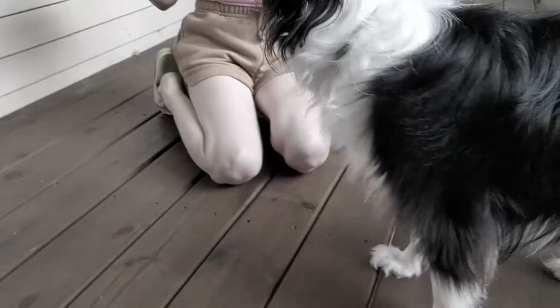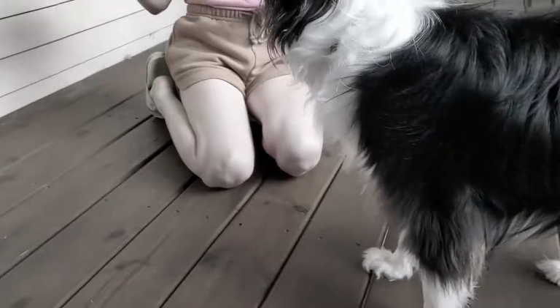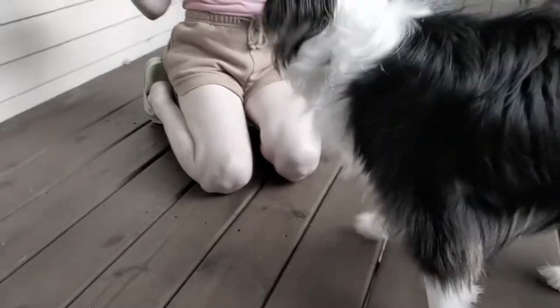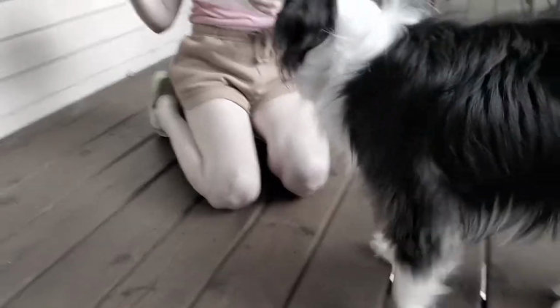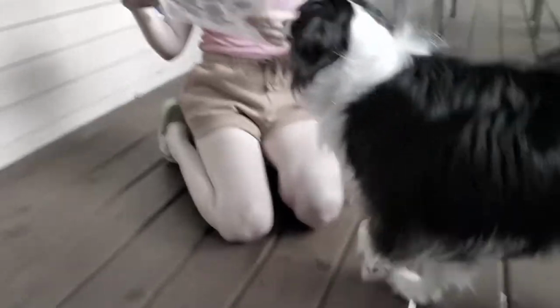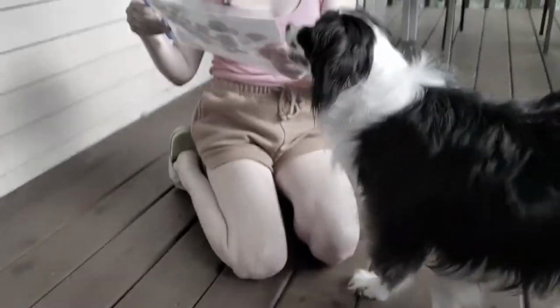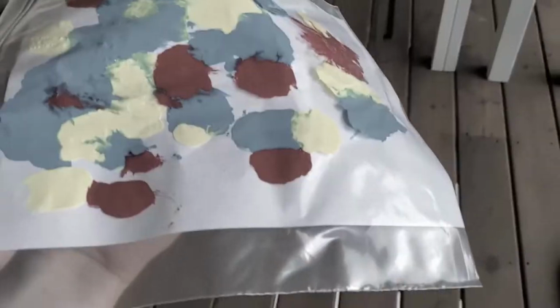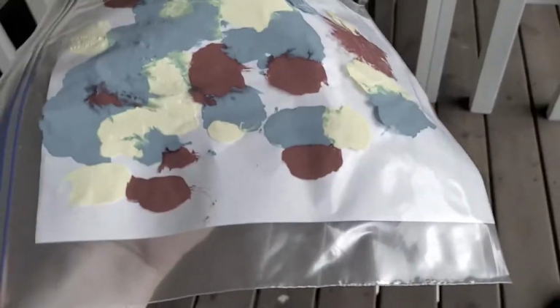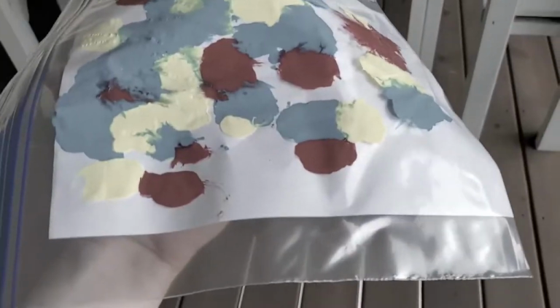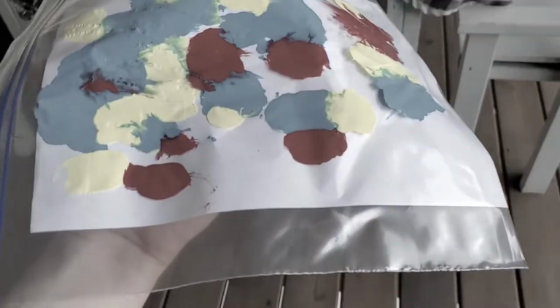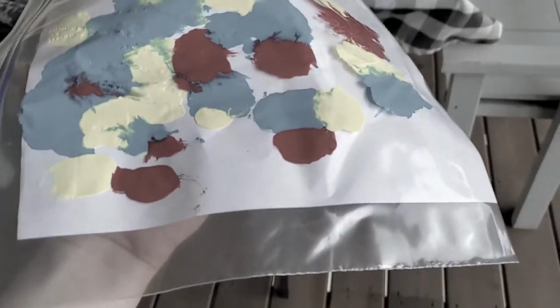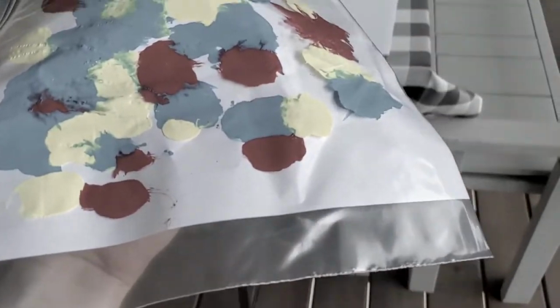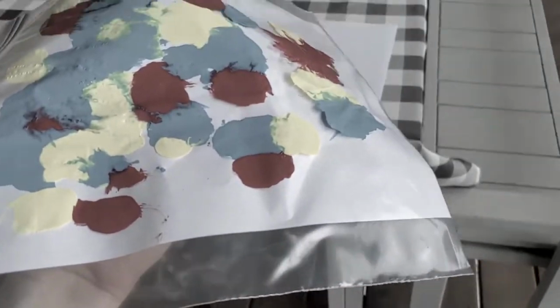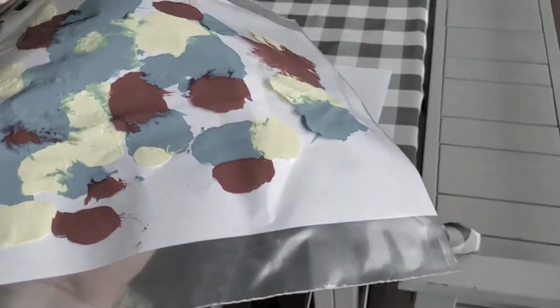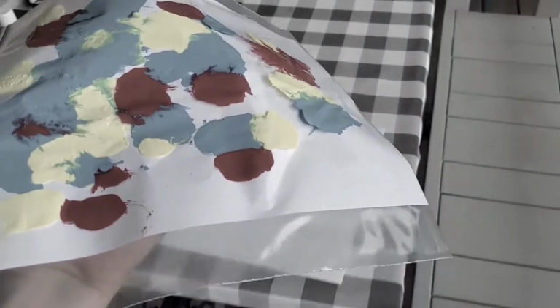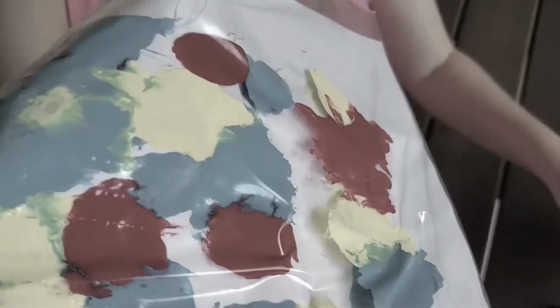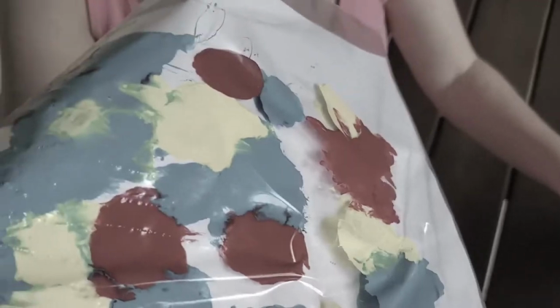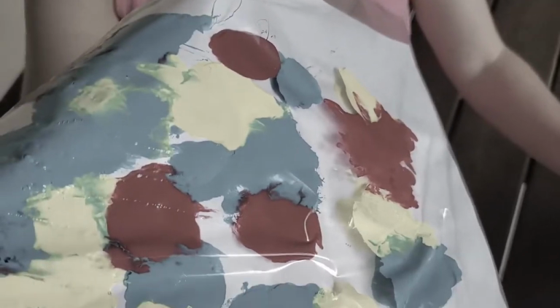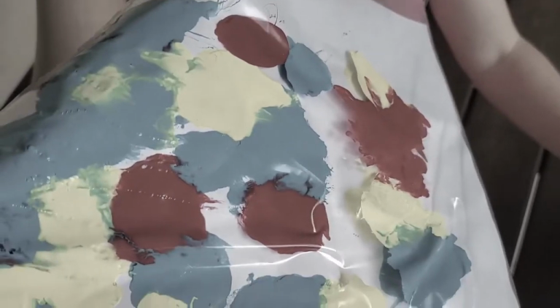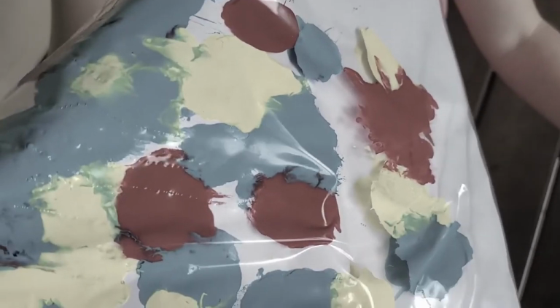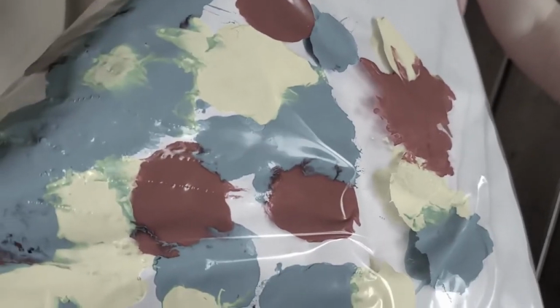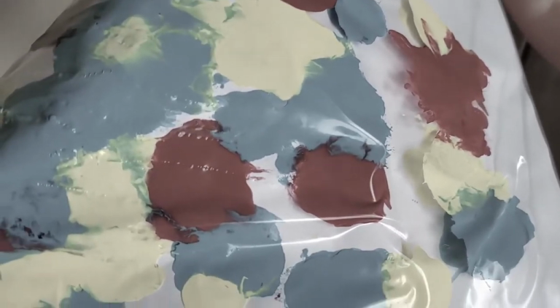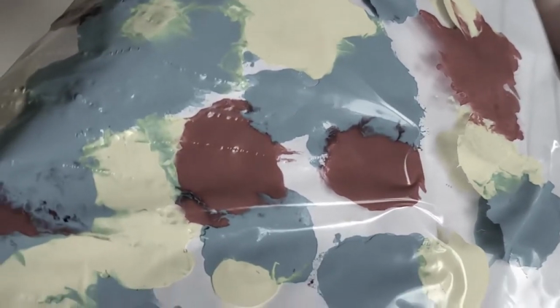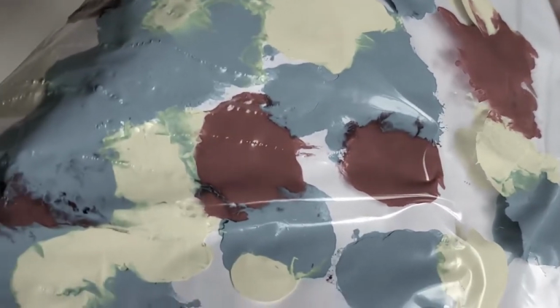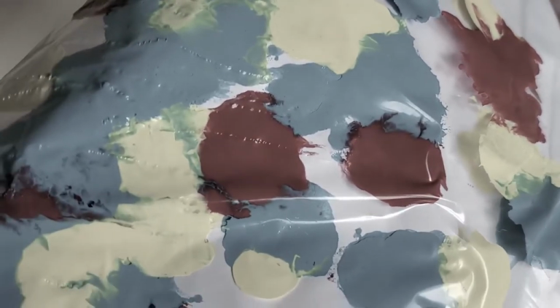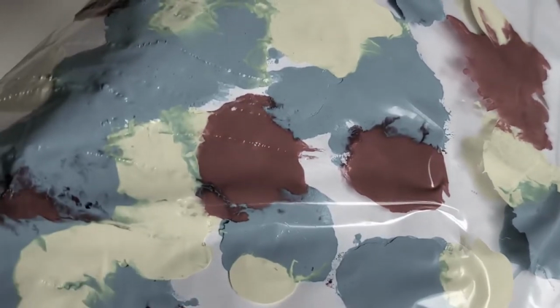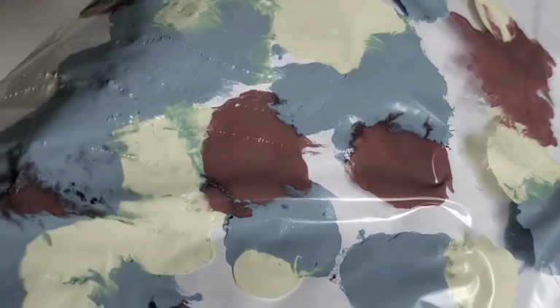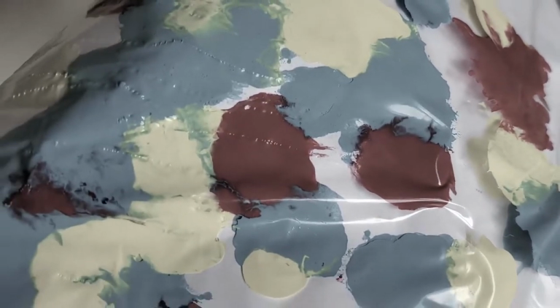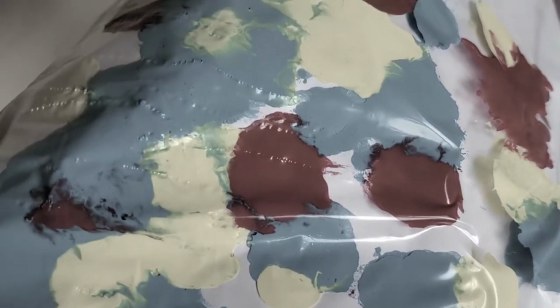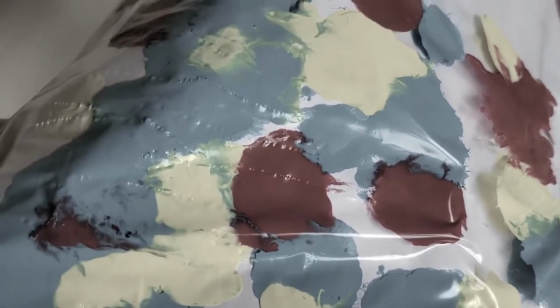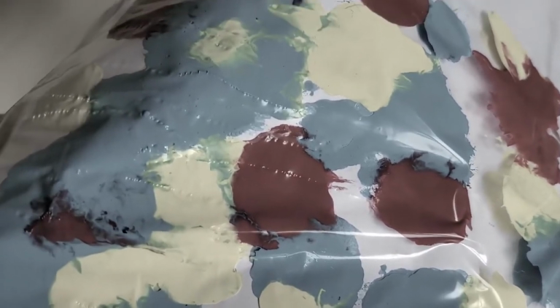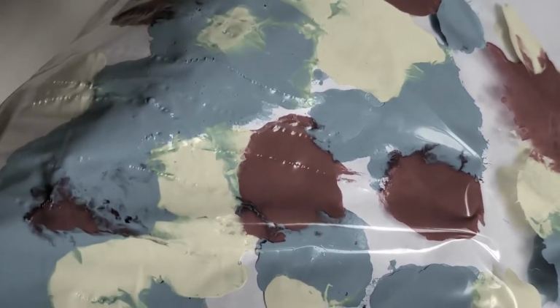Did he break it? We have an emergency. Paint seeping through, you can see the scratch marks.